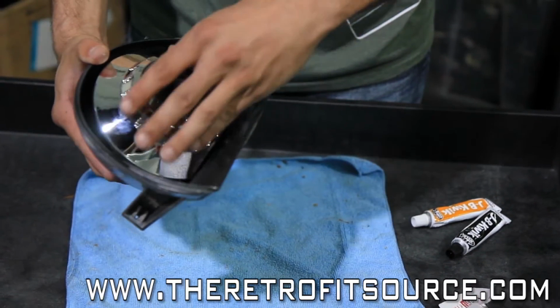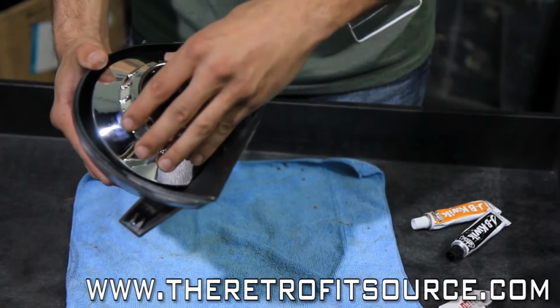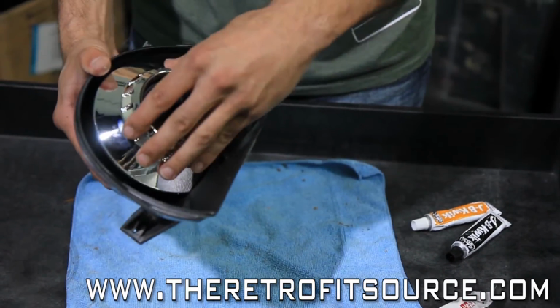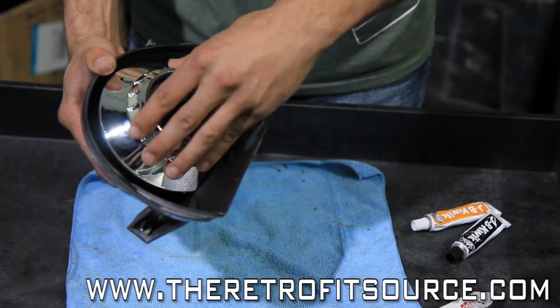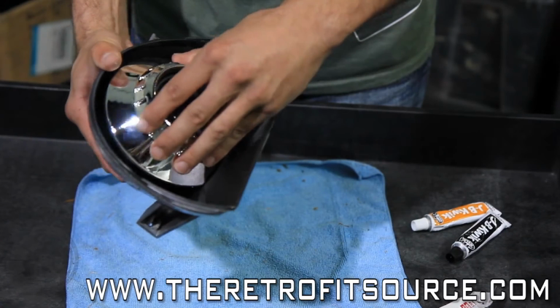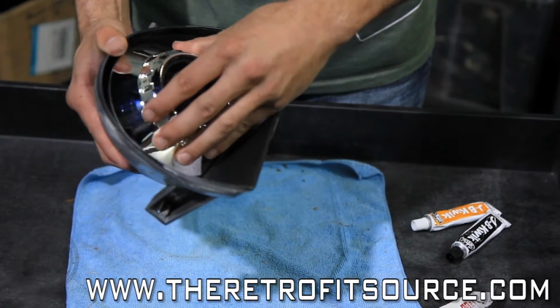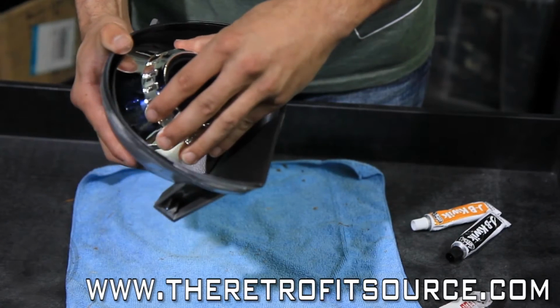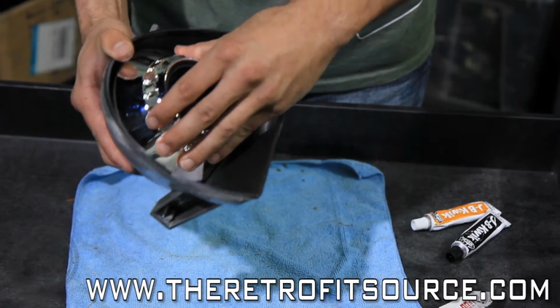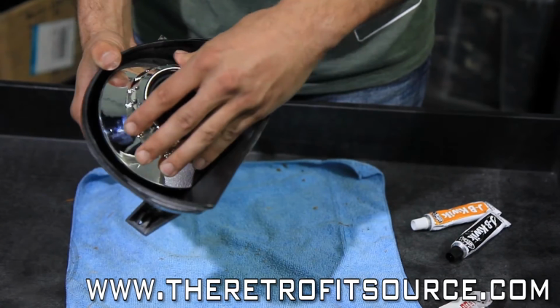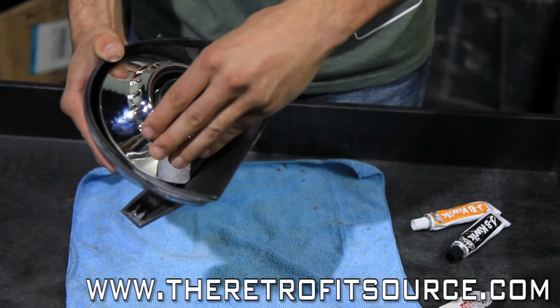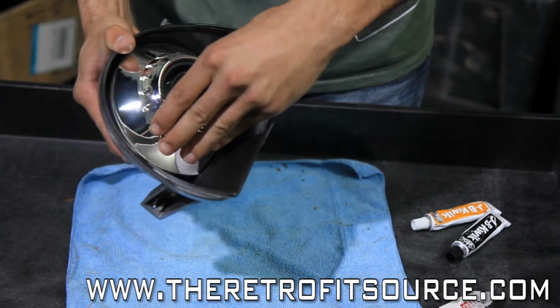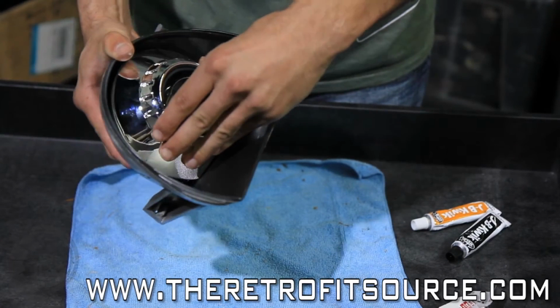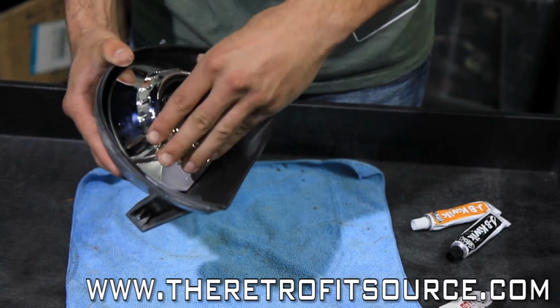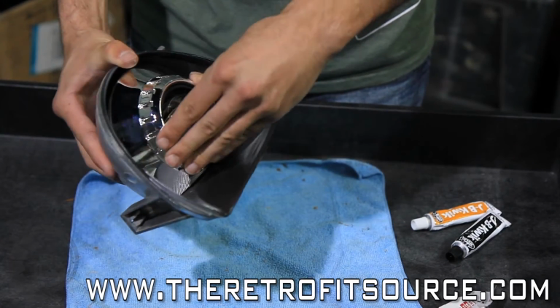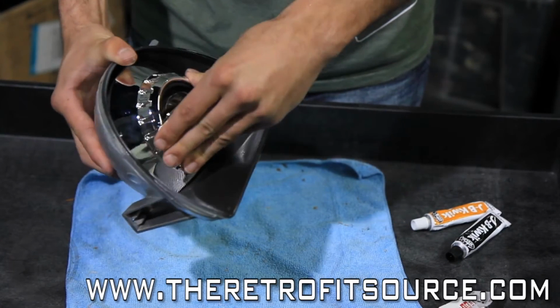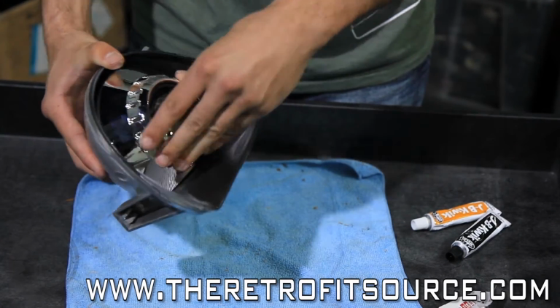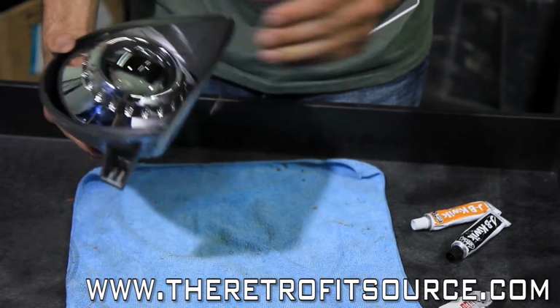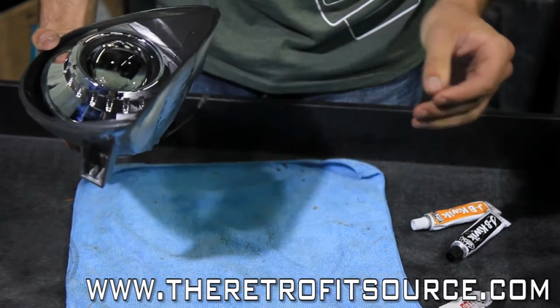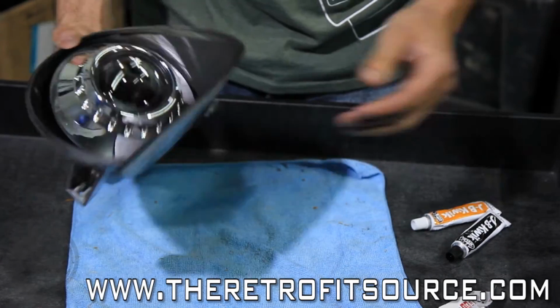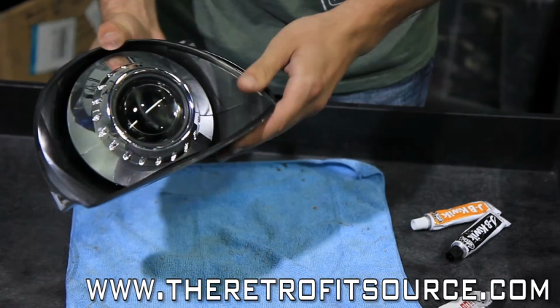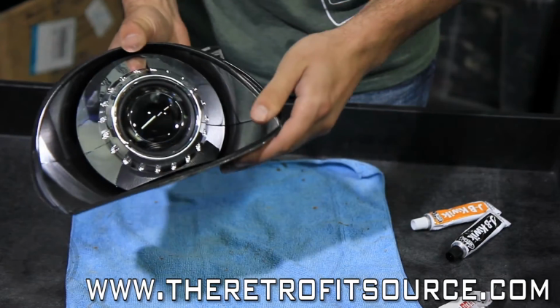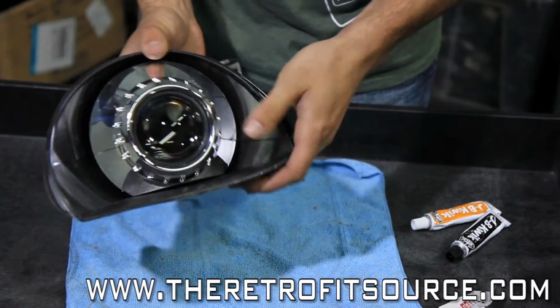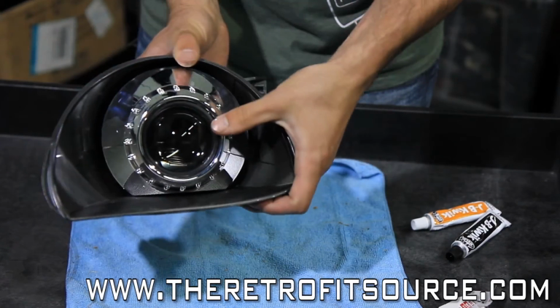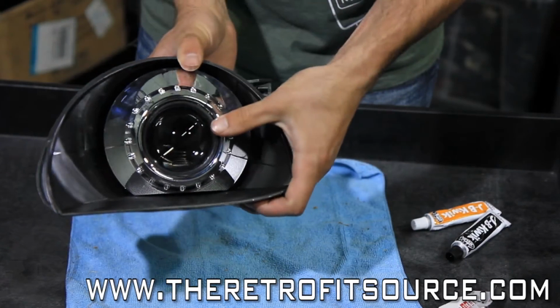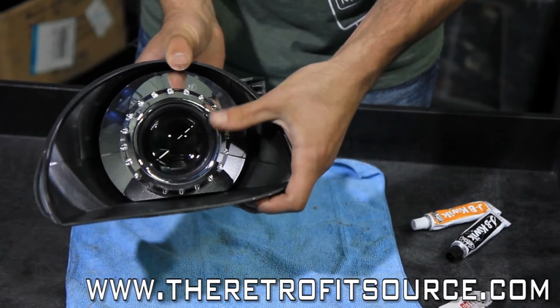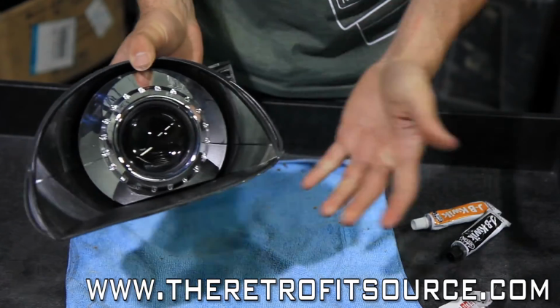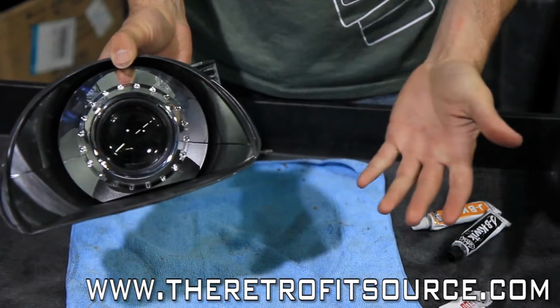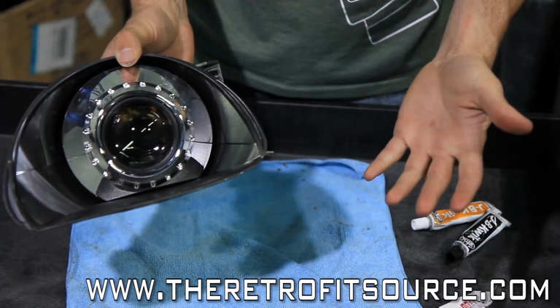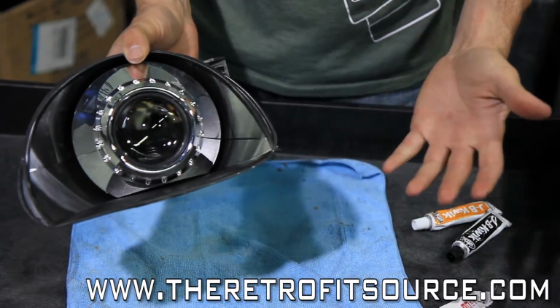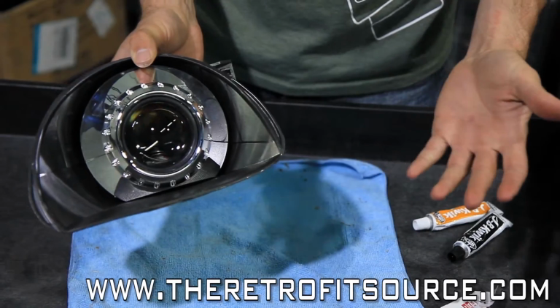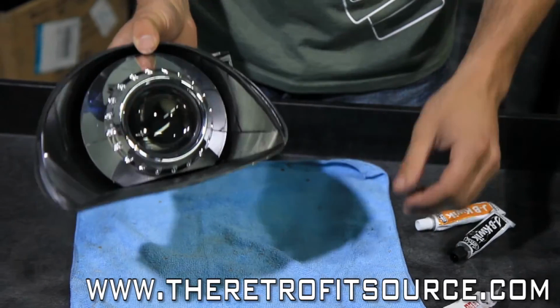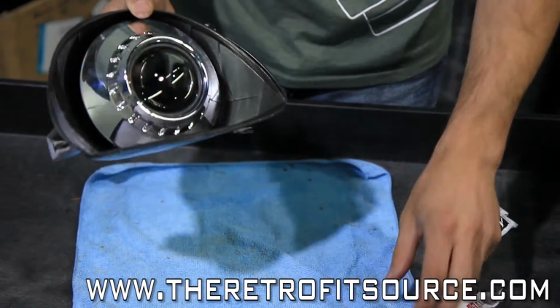Simply slide the shroud on like so, make sure it's flush with the projector, and you're good to go.